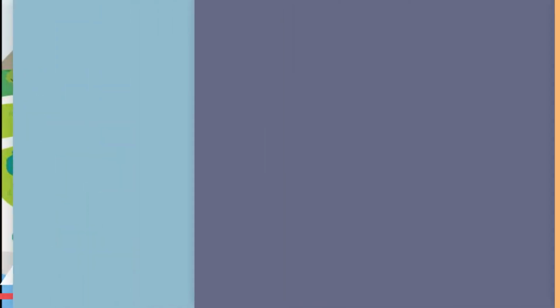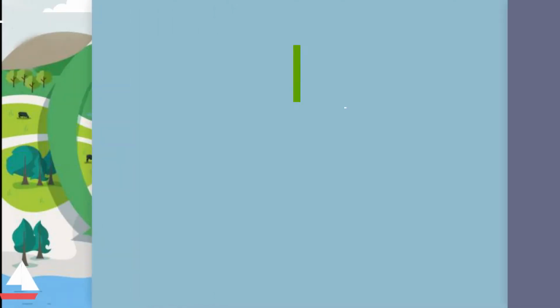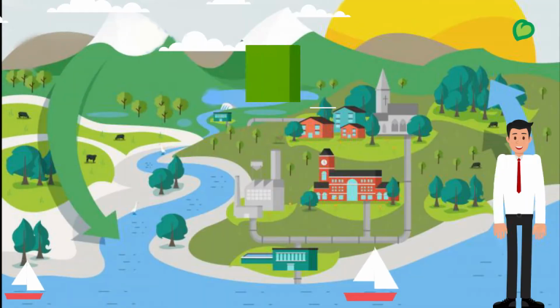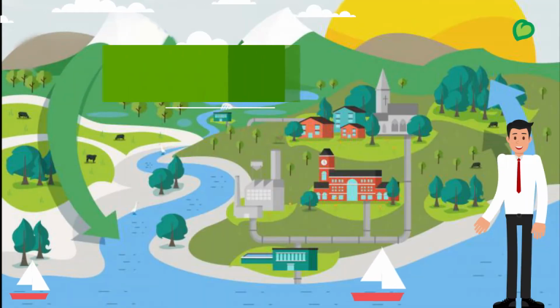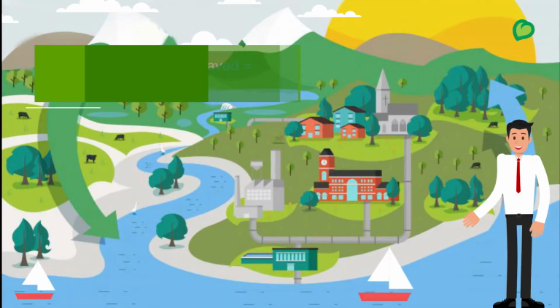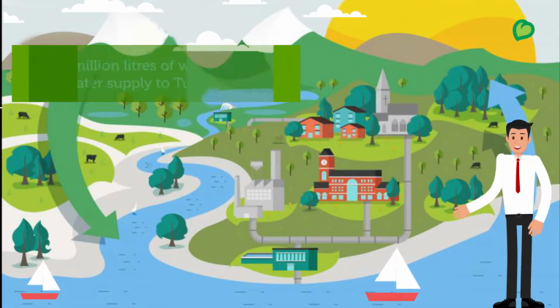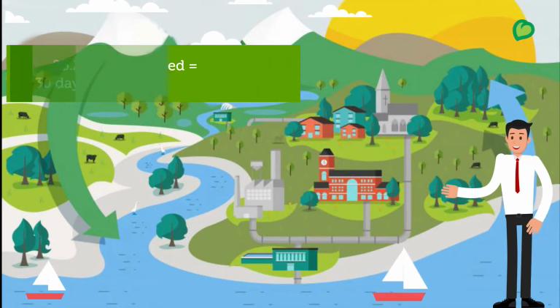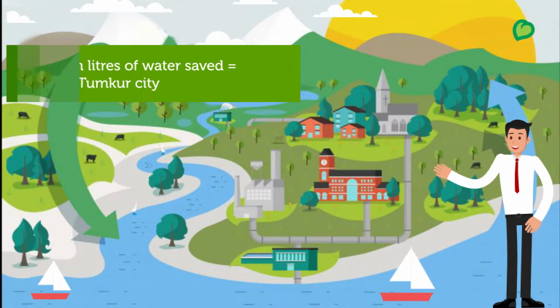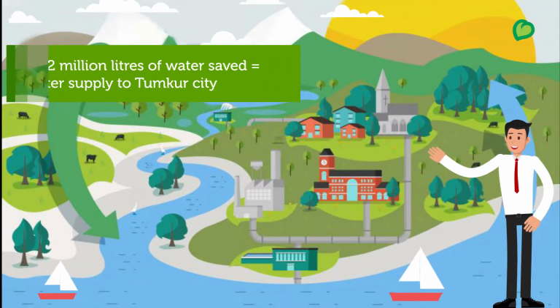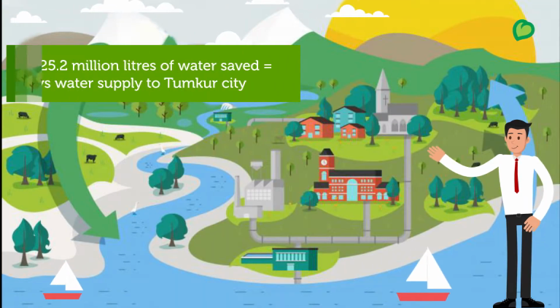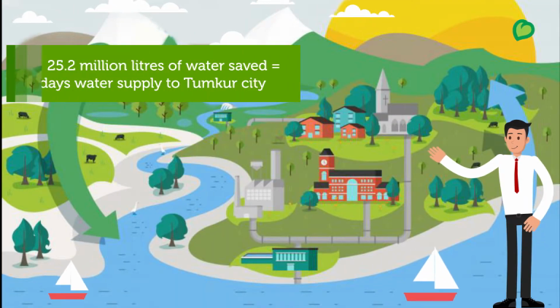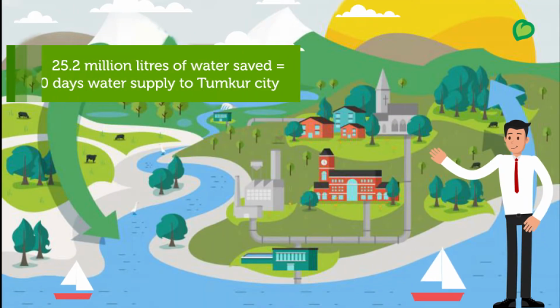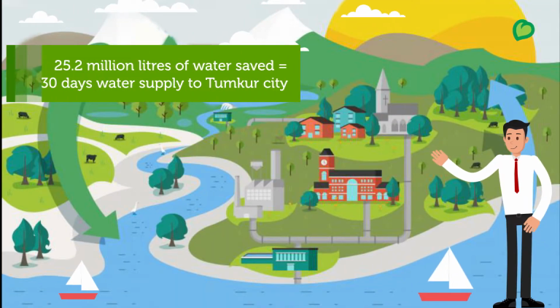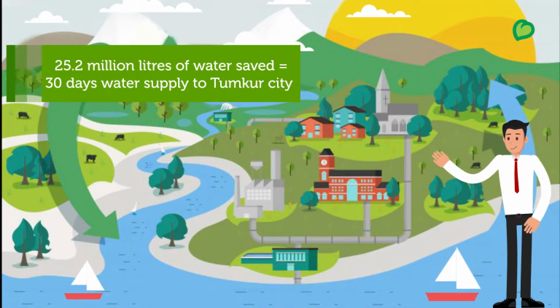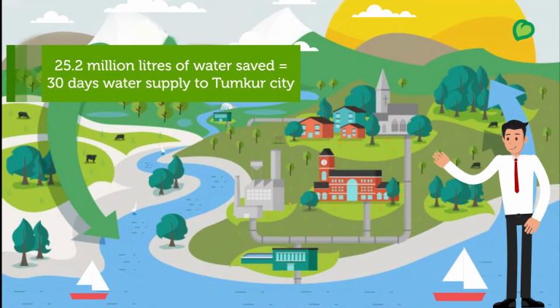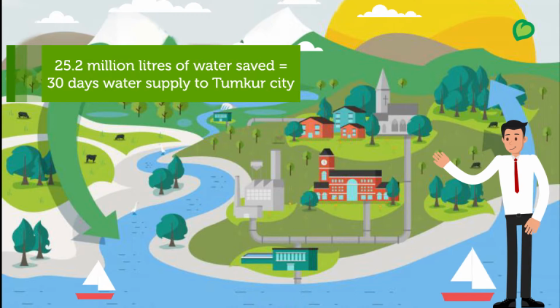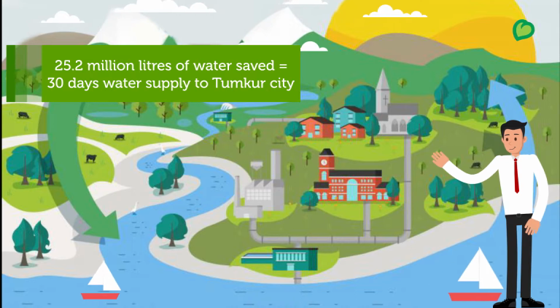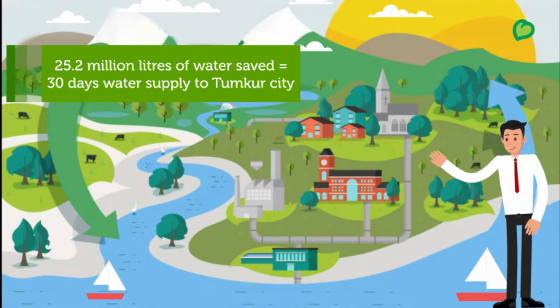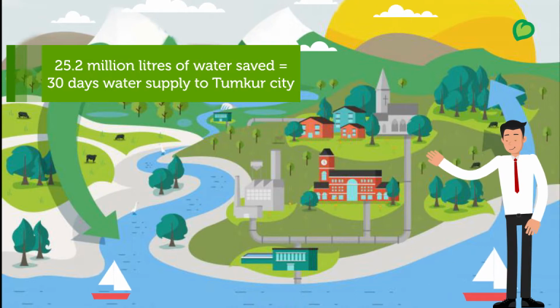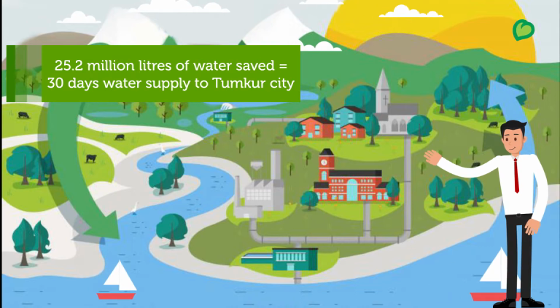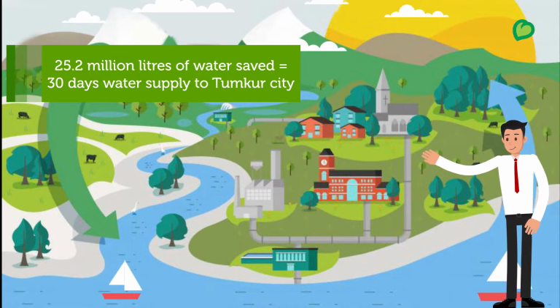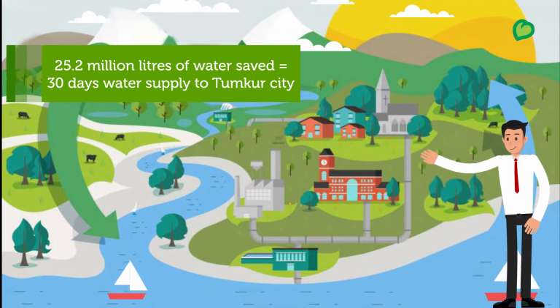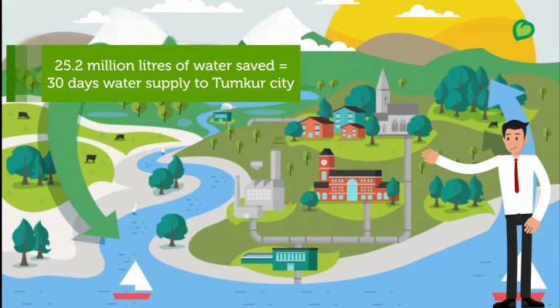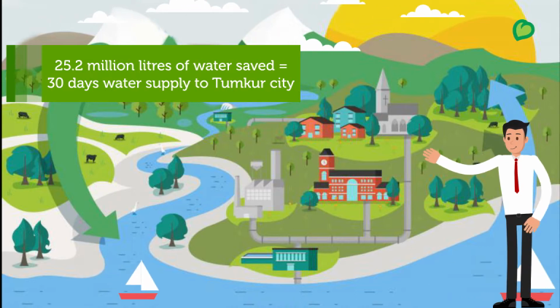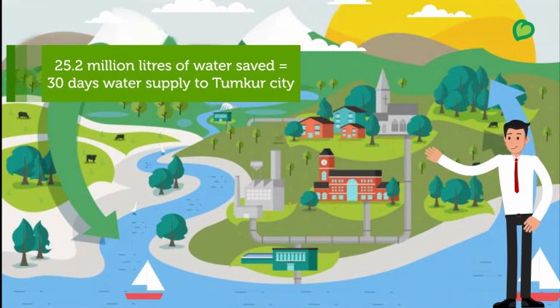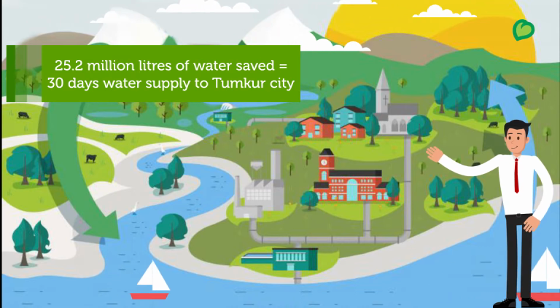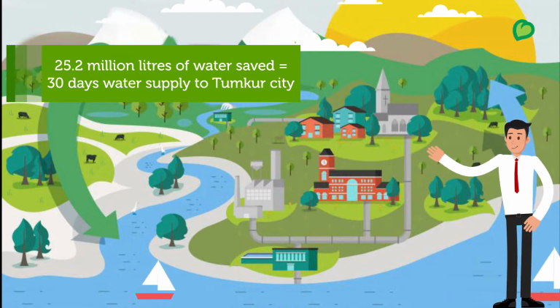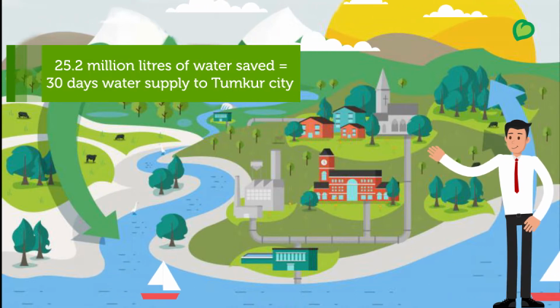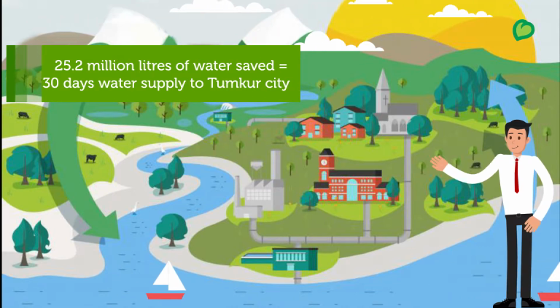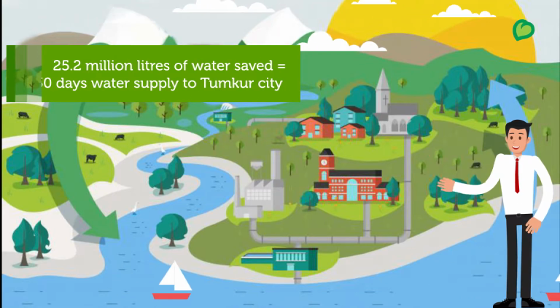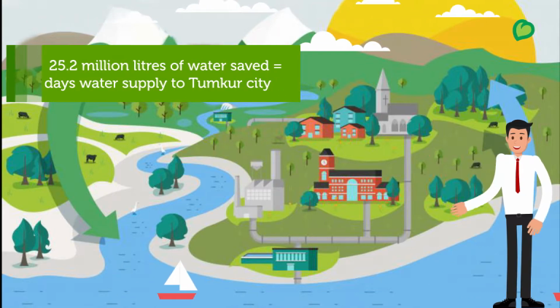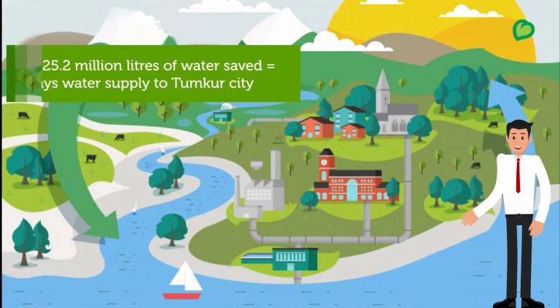25.2 million litres of water saved annually translates to 30 days of domestic water supply for the city of Tumkur.